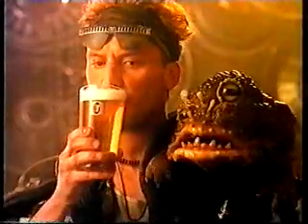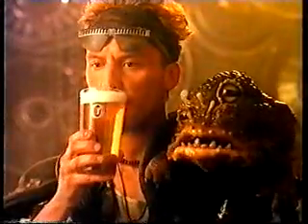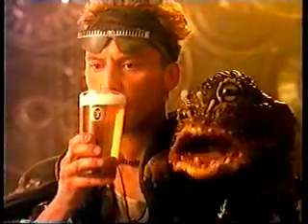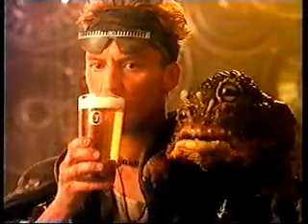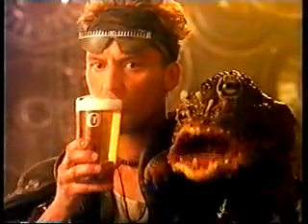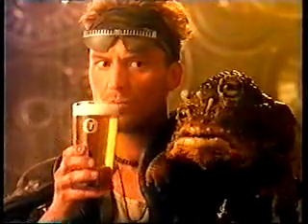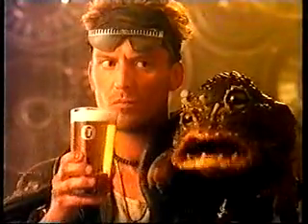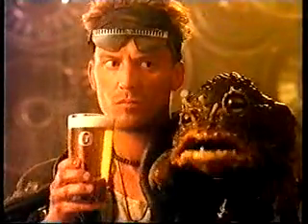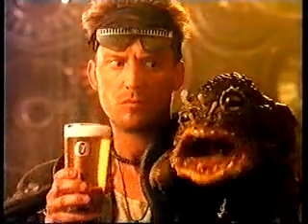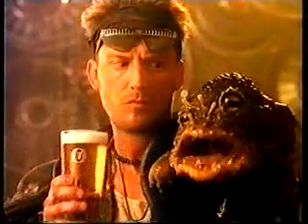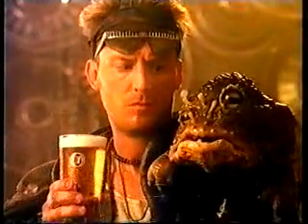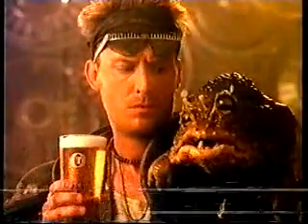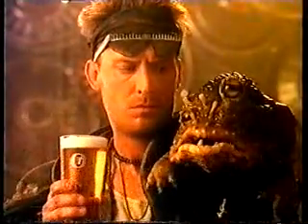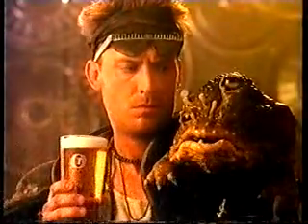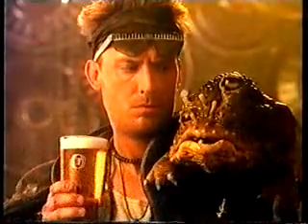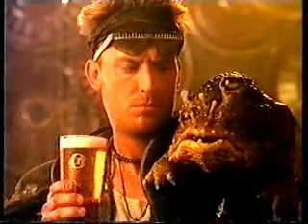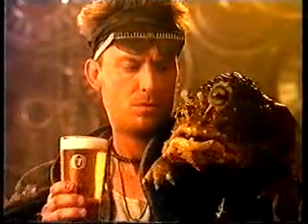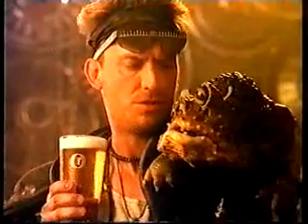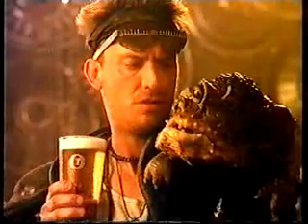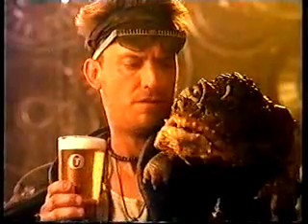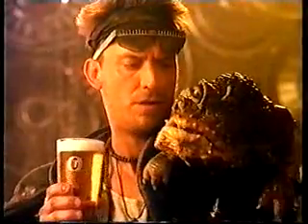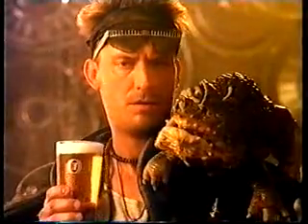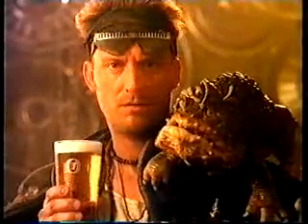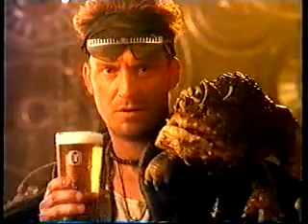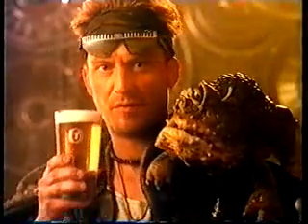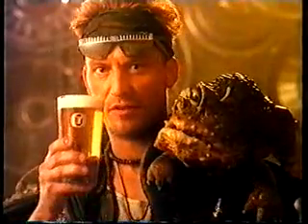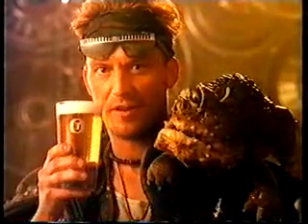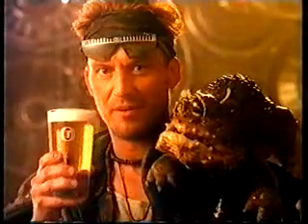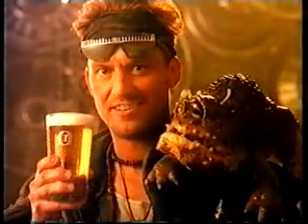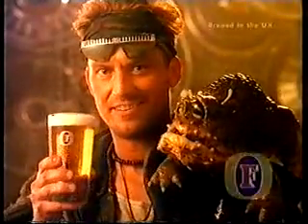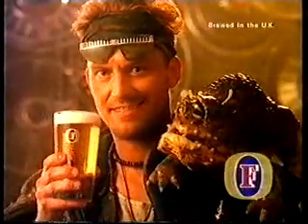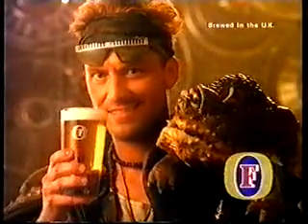Nuts. Those lovely nuts. Suit yourself, froggy. I prefer the amber nectar.